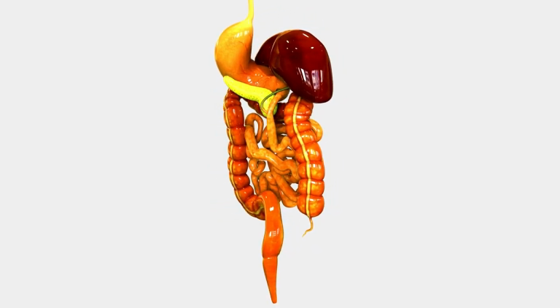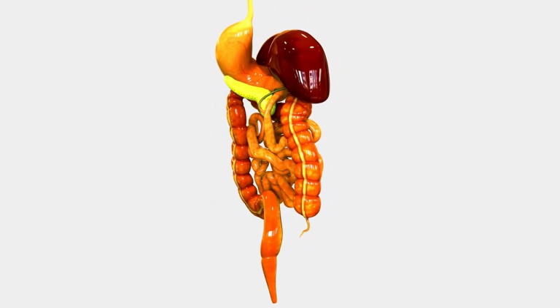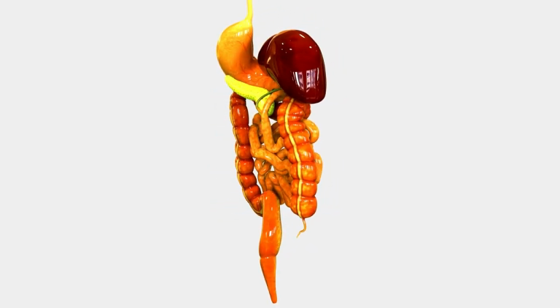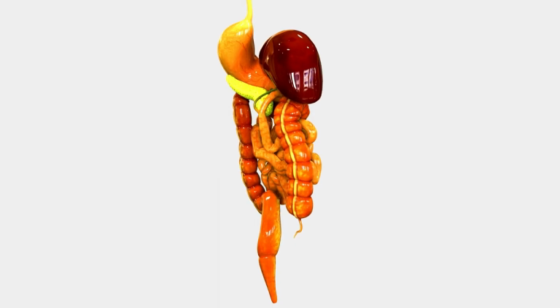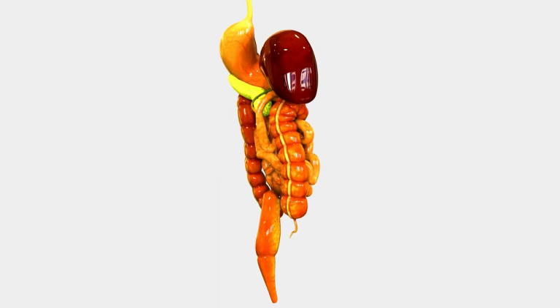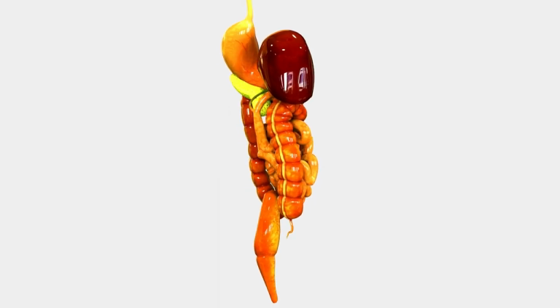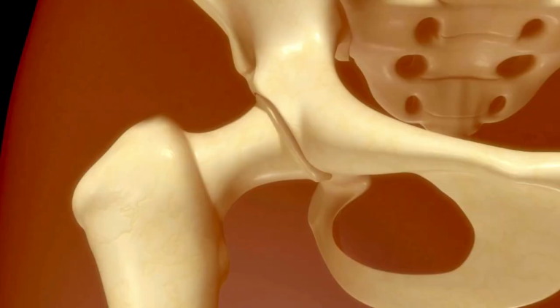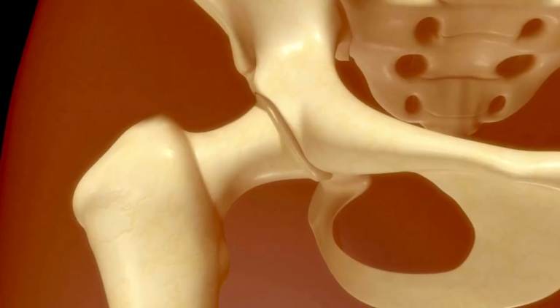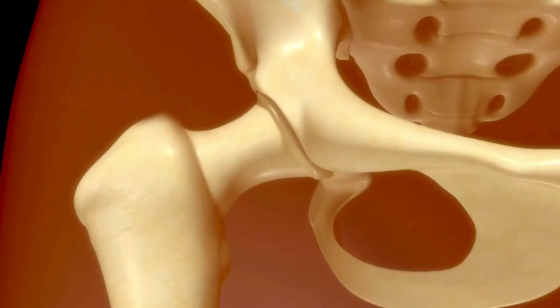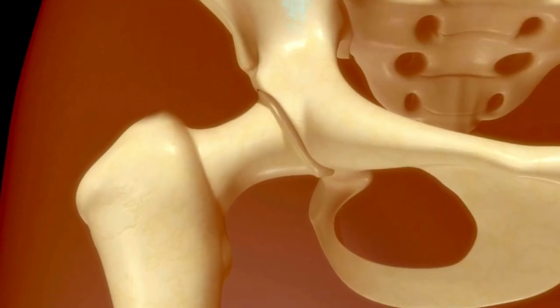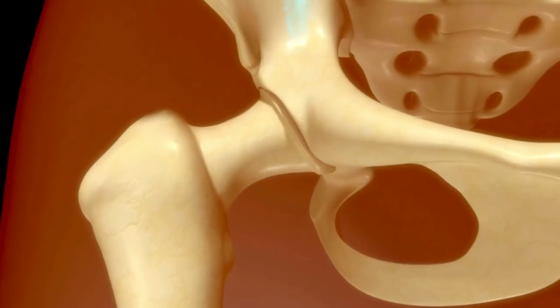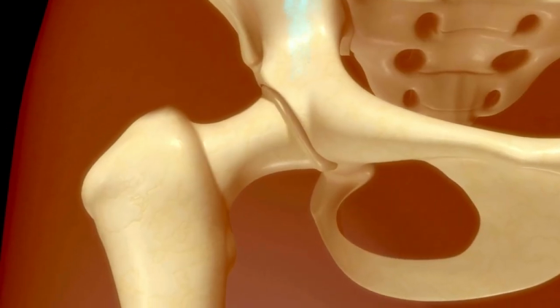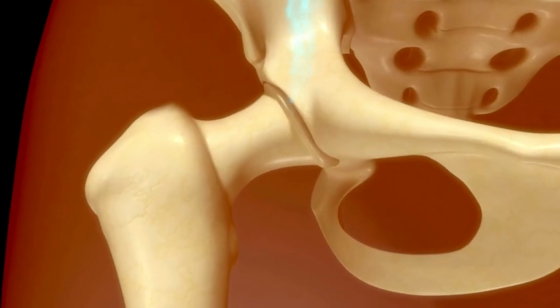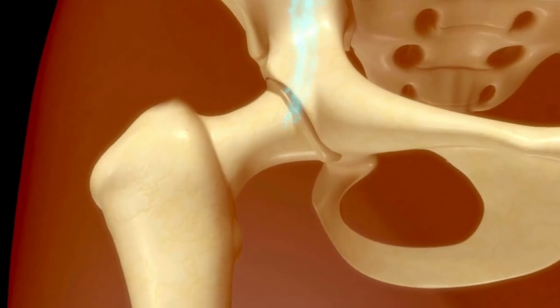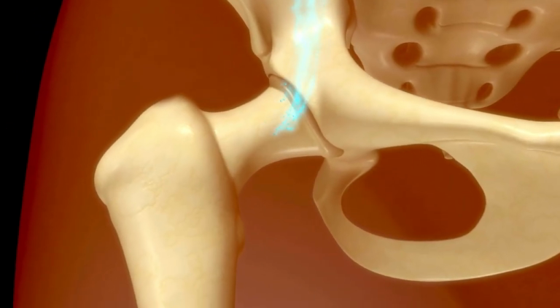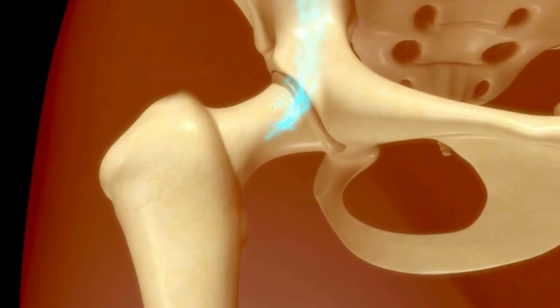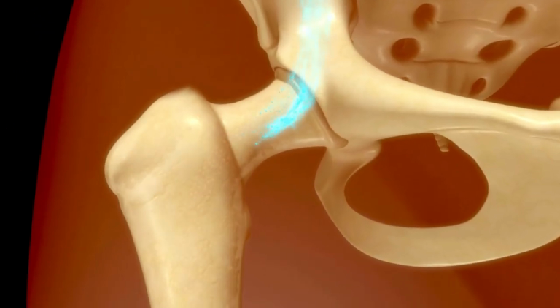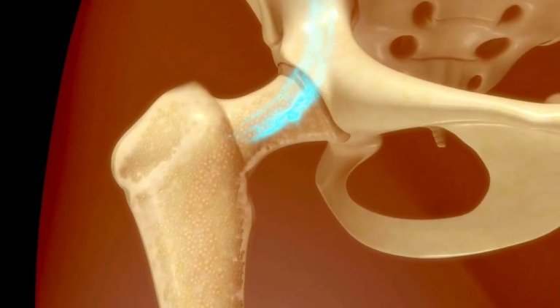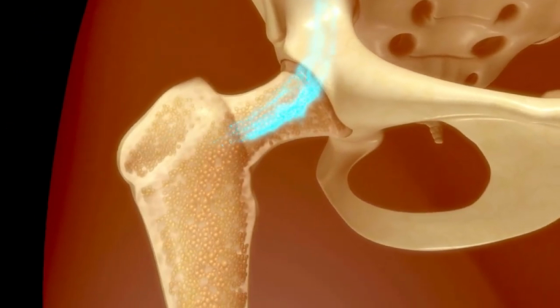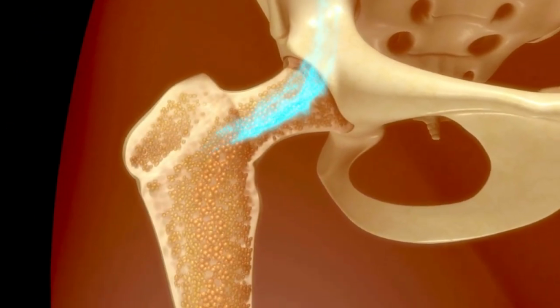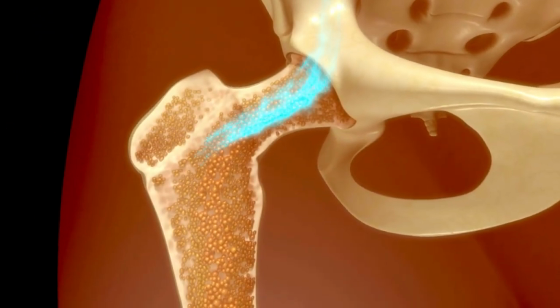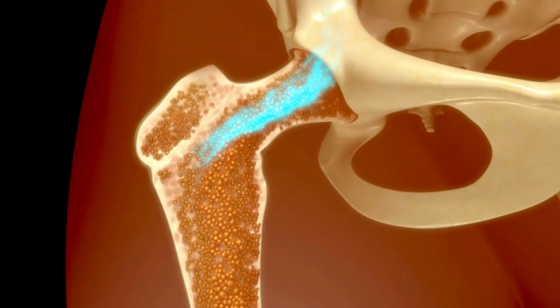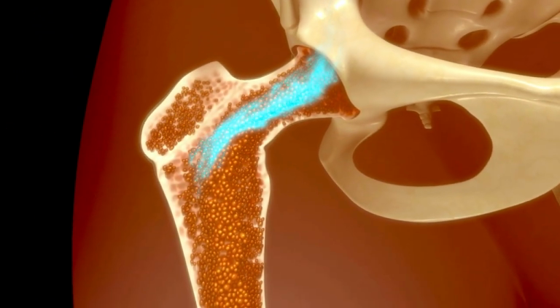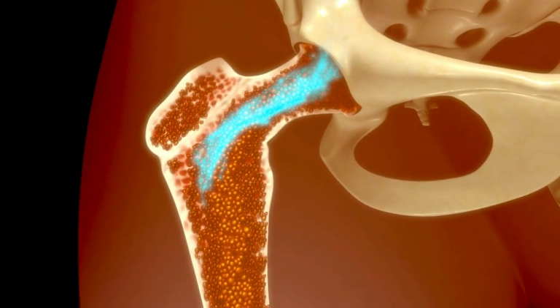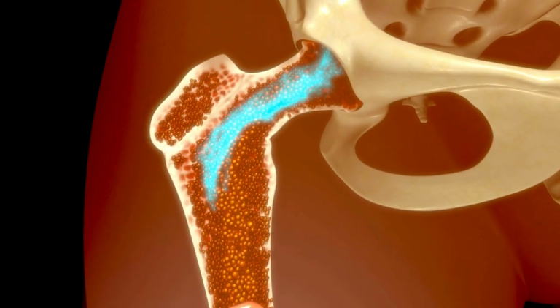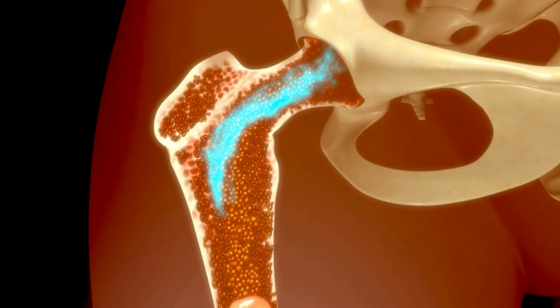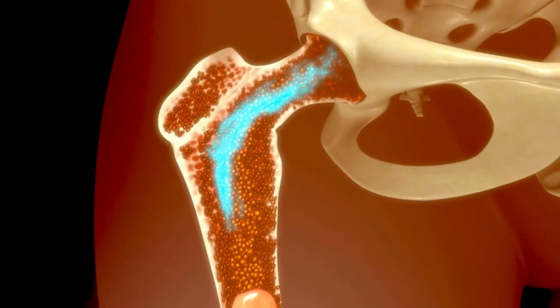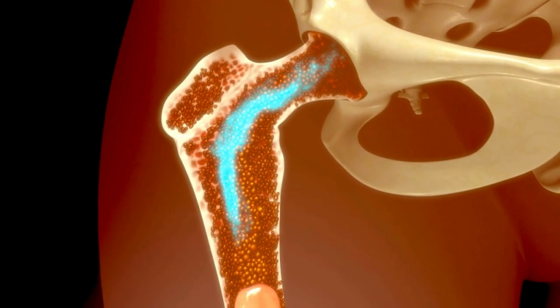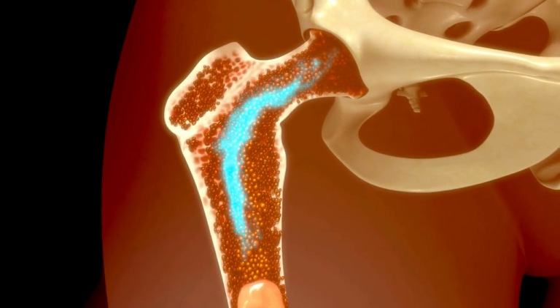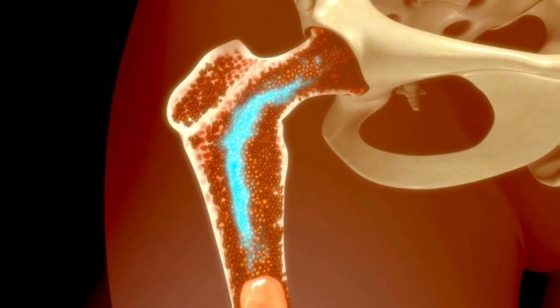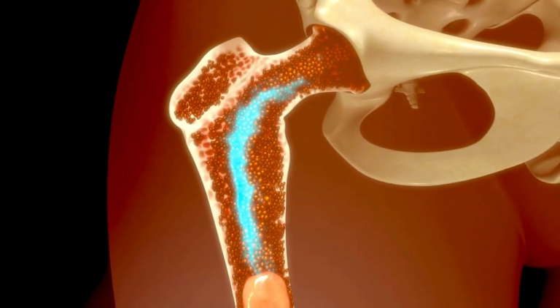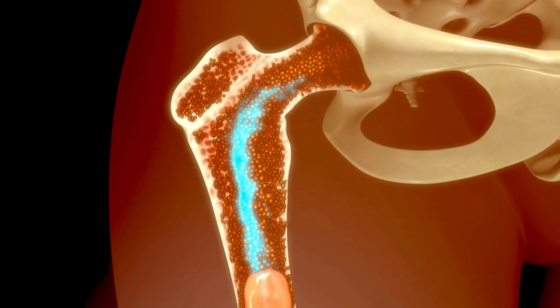Your baby's bone marrow is busy making white blood cells to help your baby fight infection.